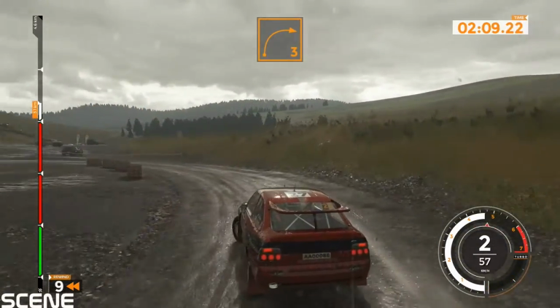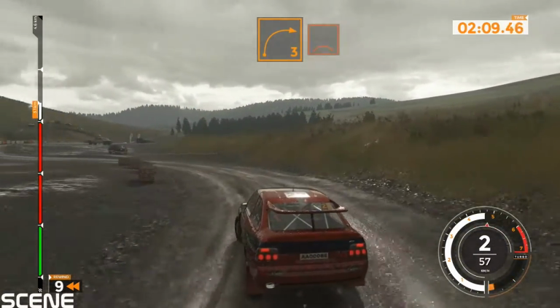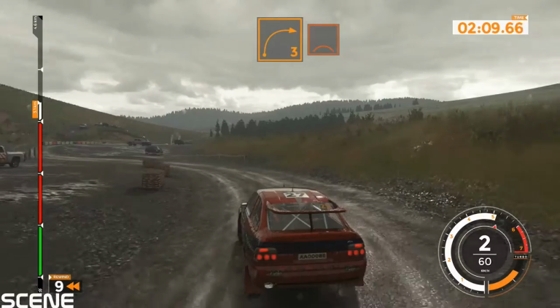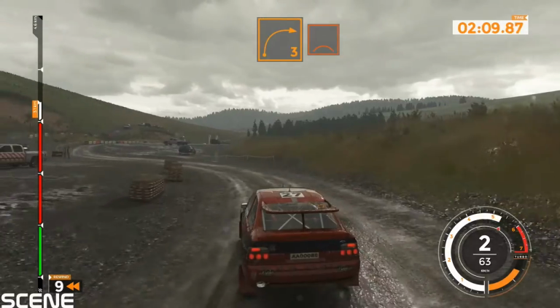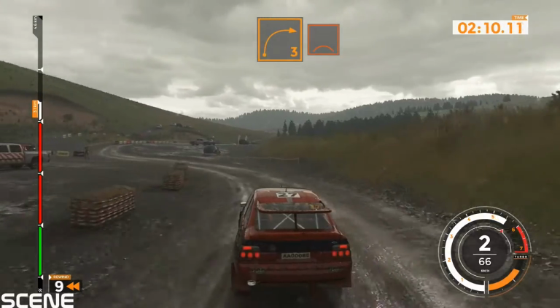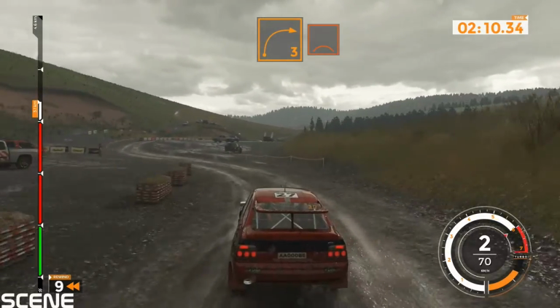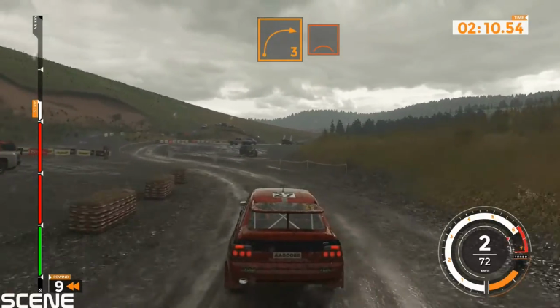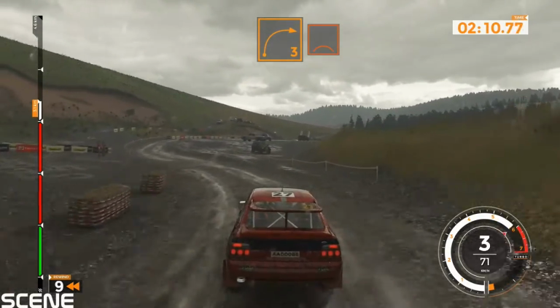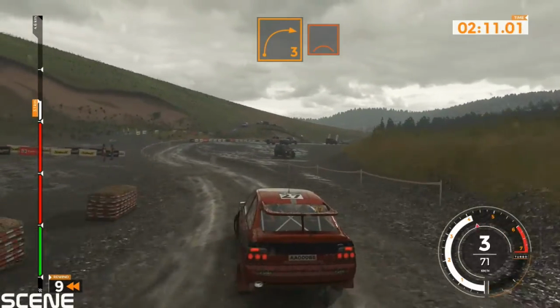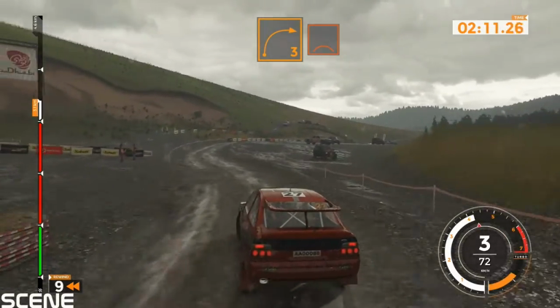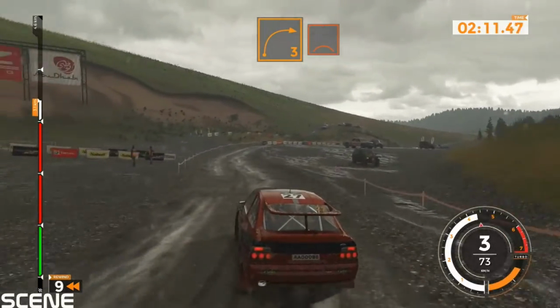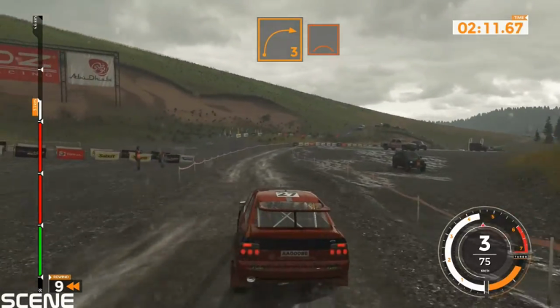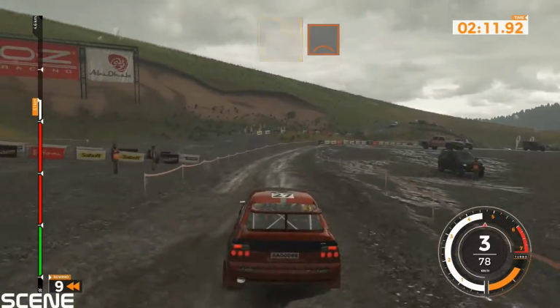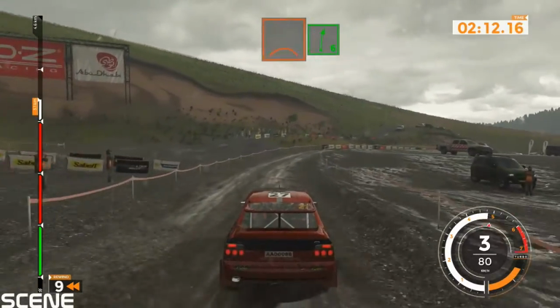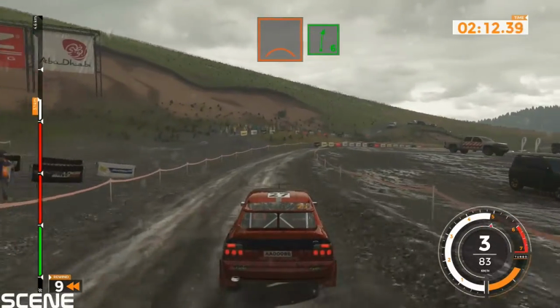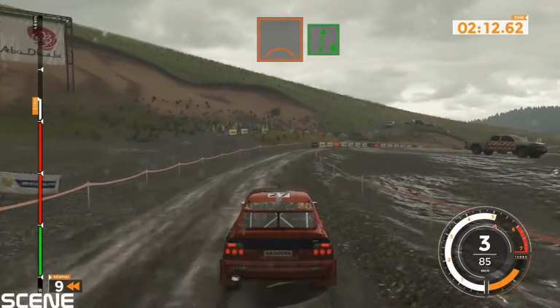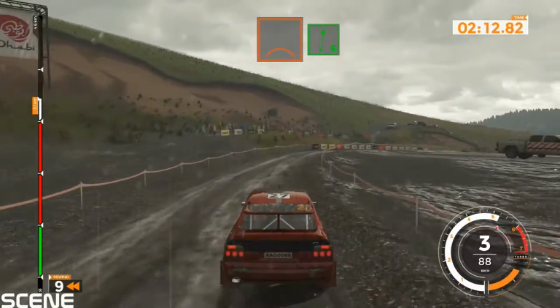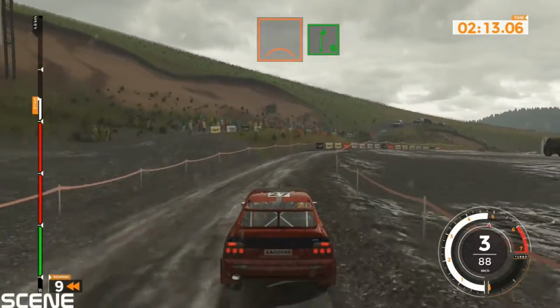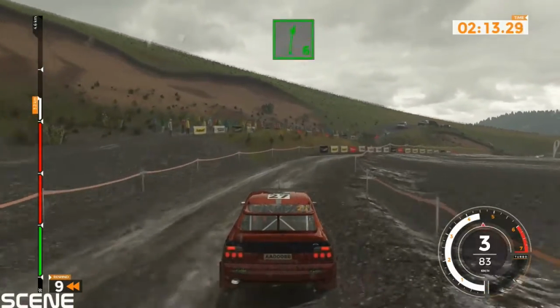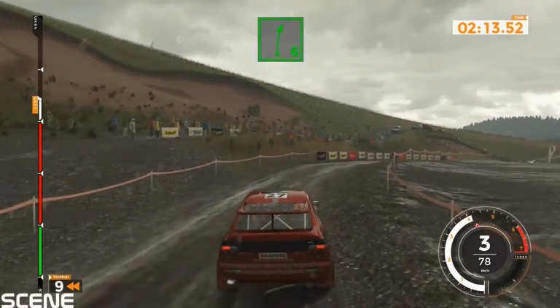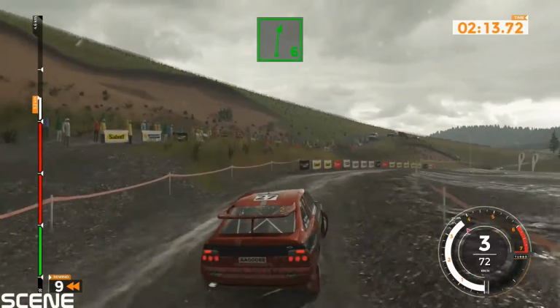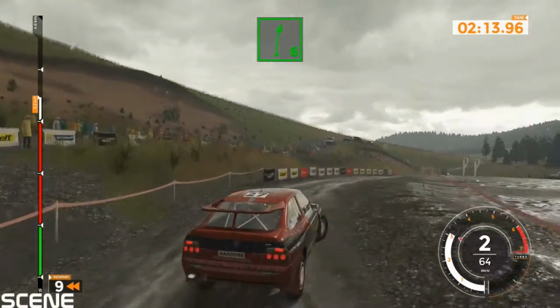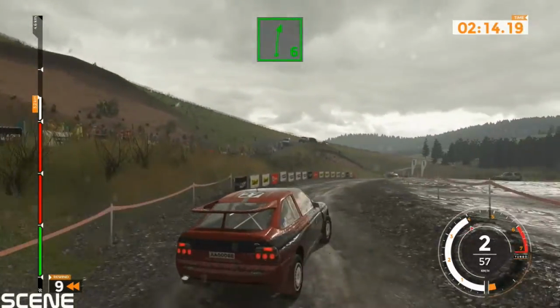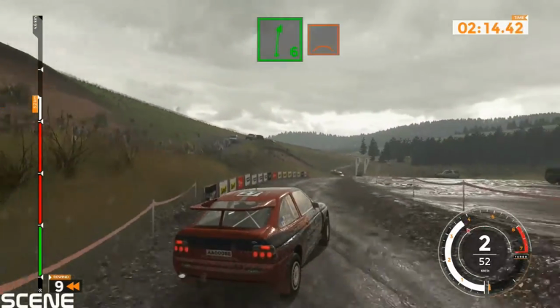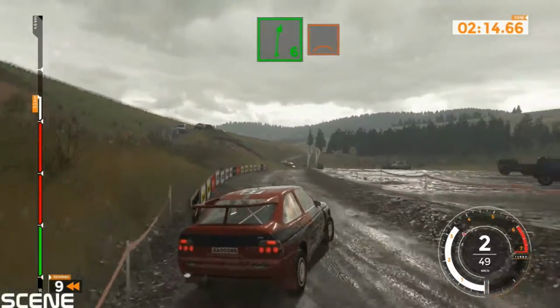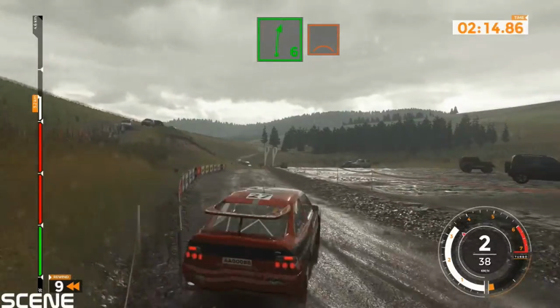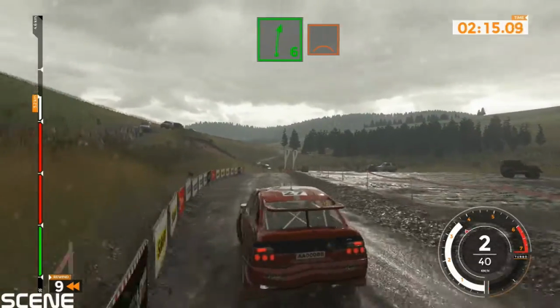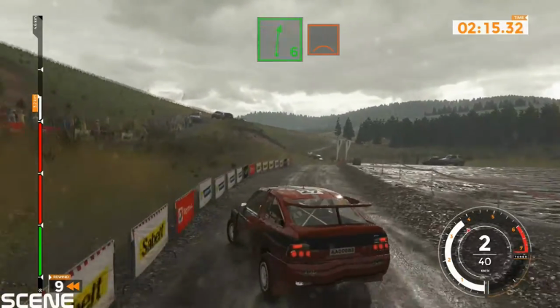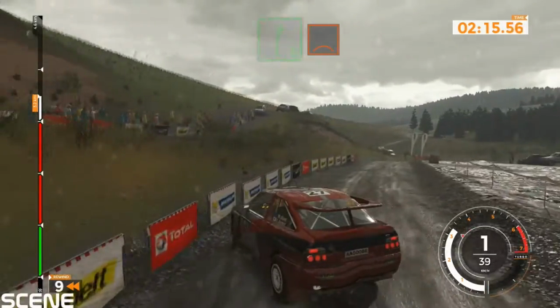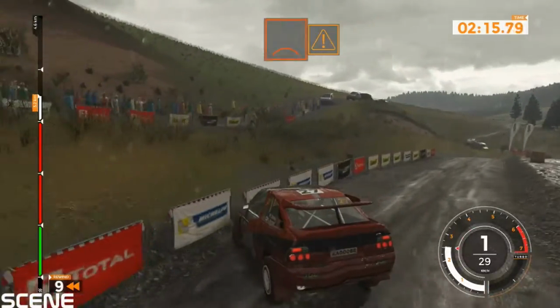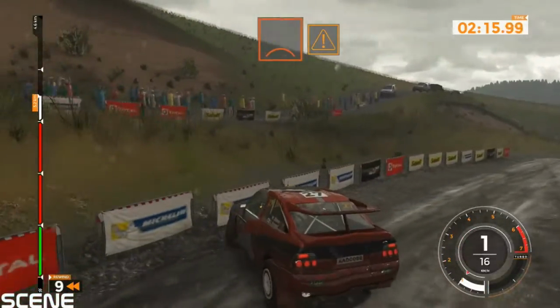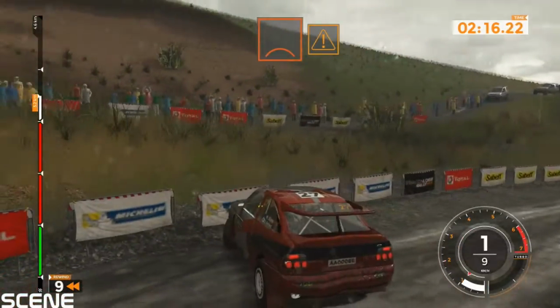Left 6 into right 4, 50. Right 3 over crest, 40. Right 6 over crest, 50.